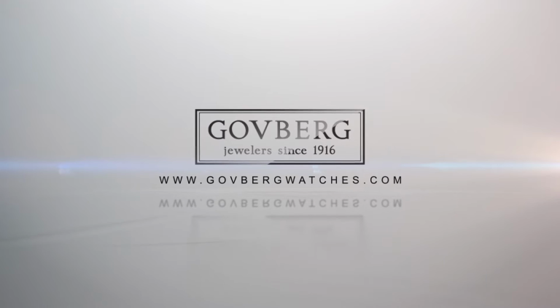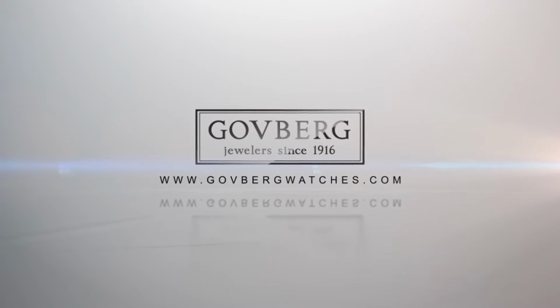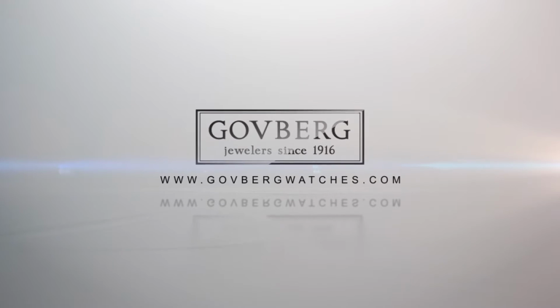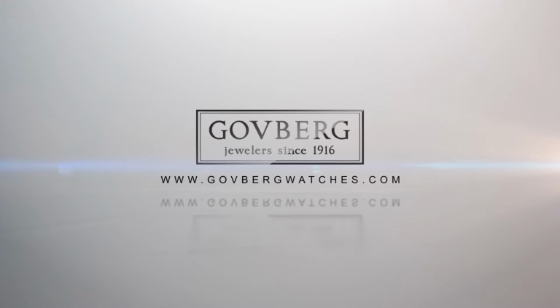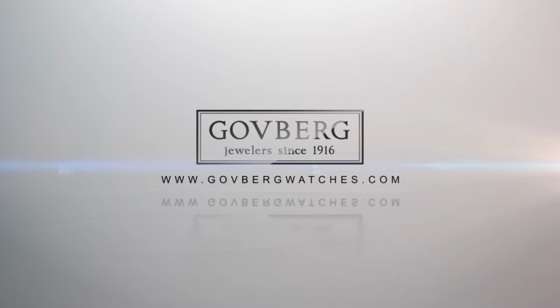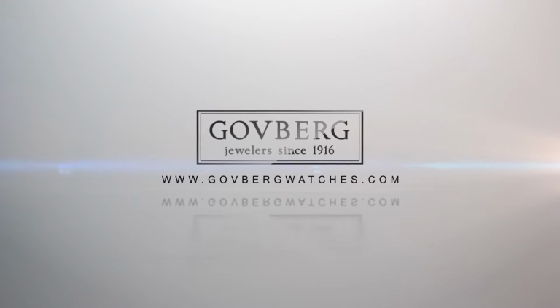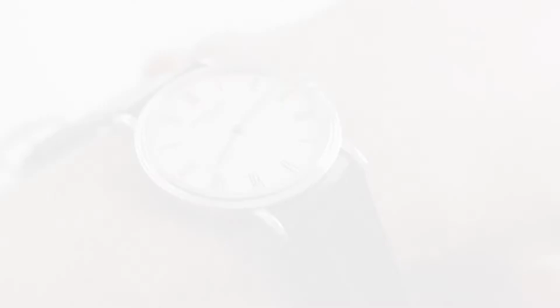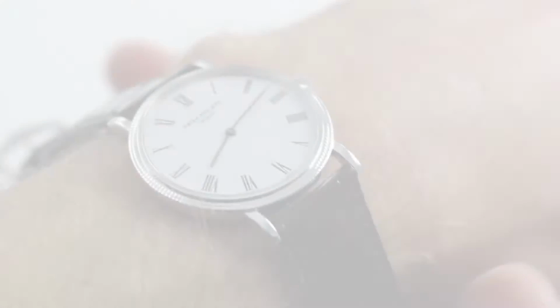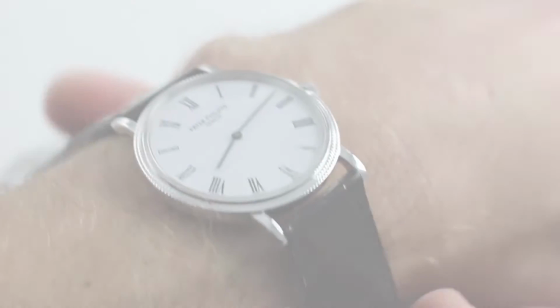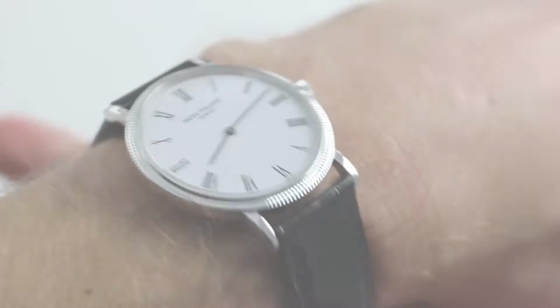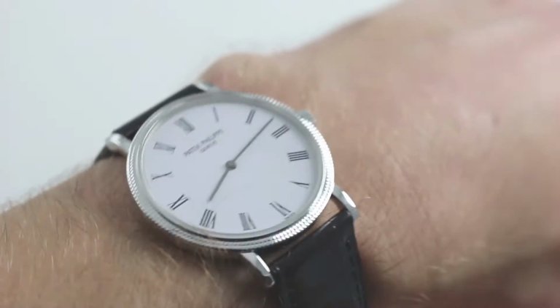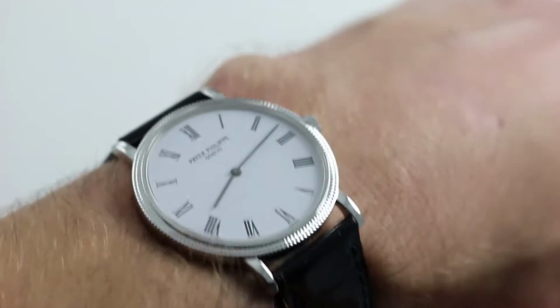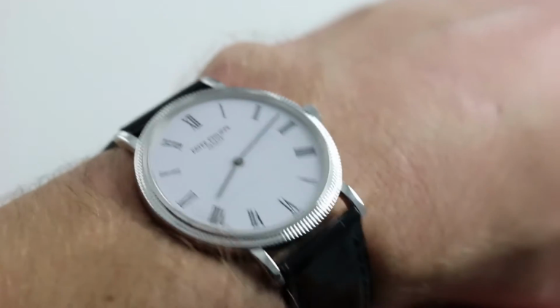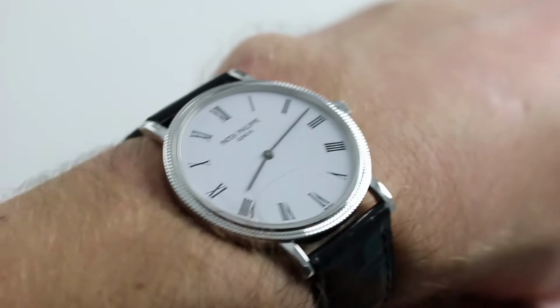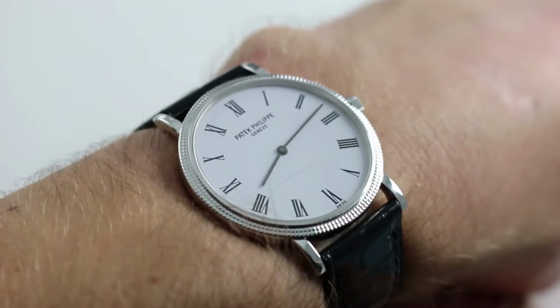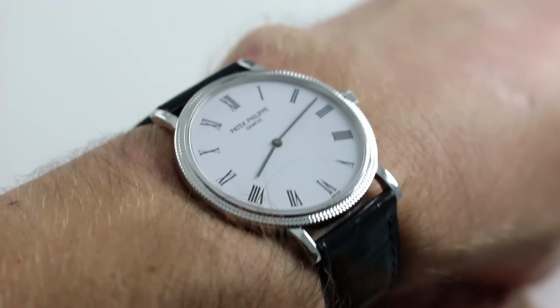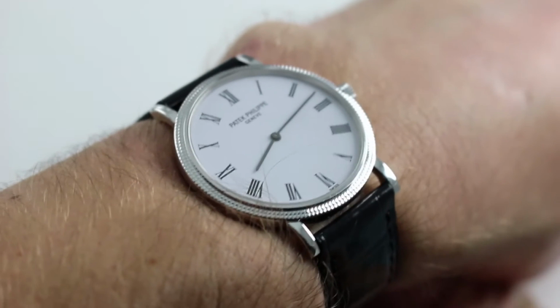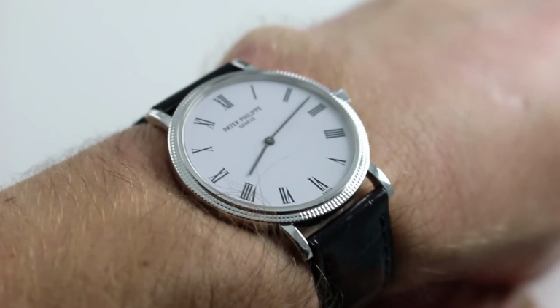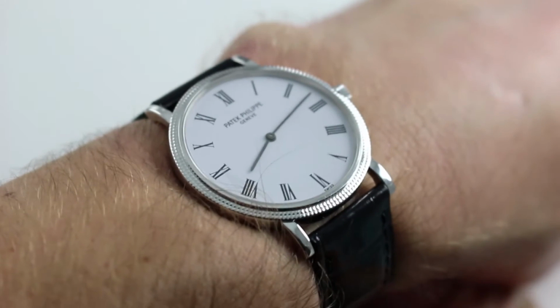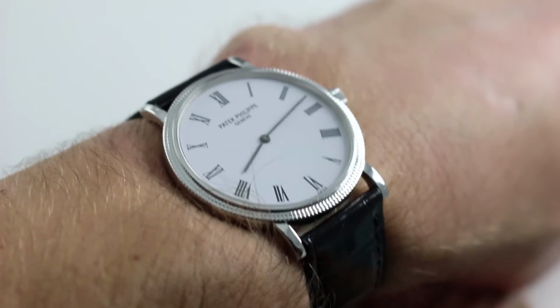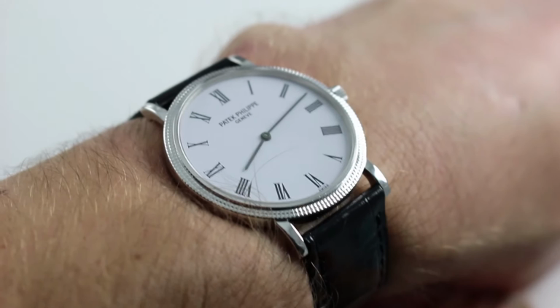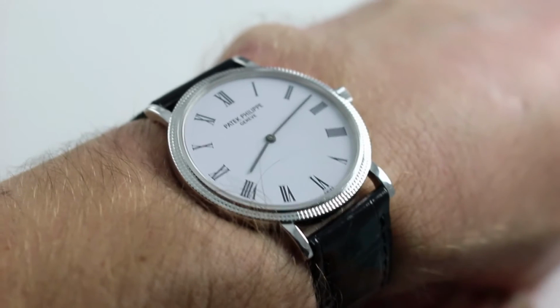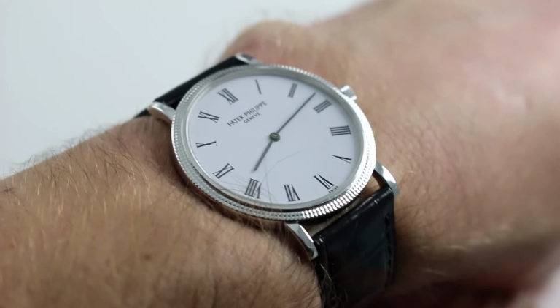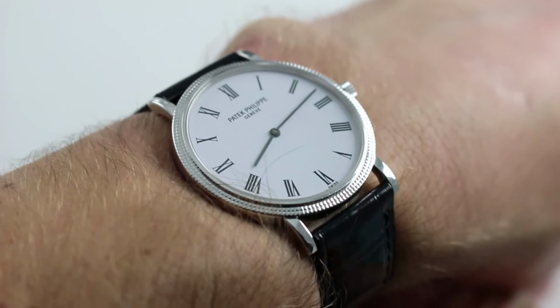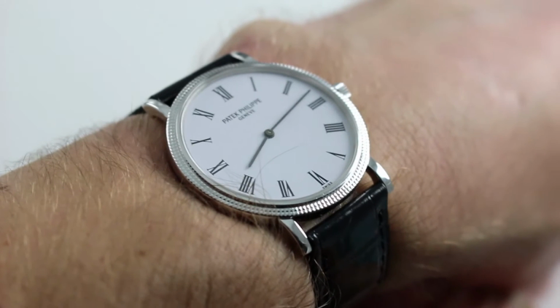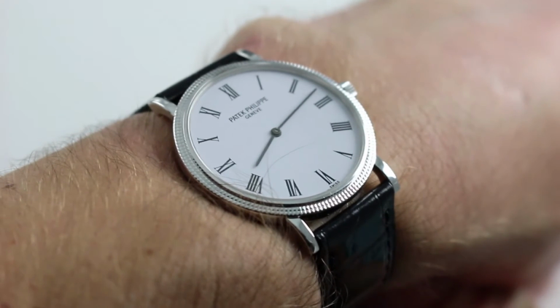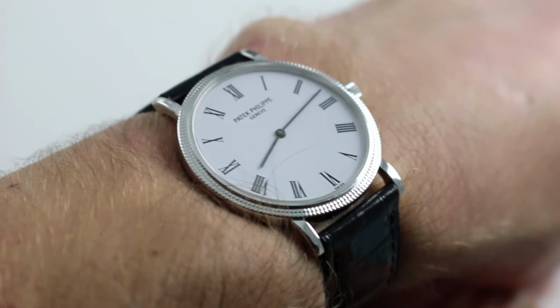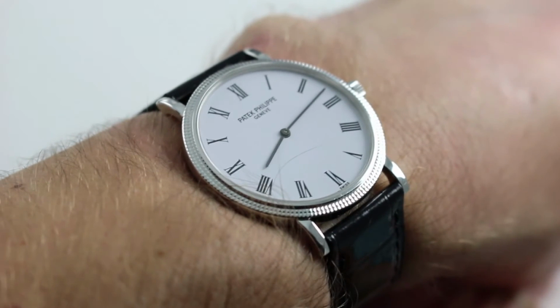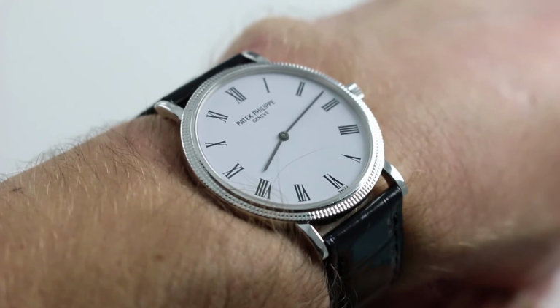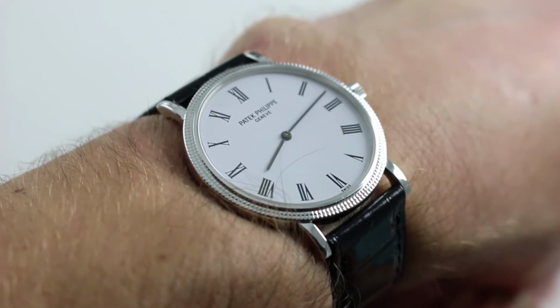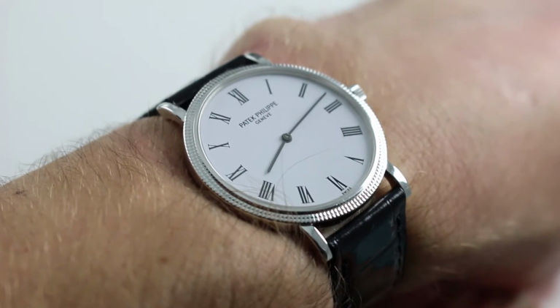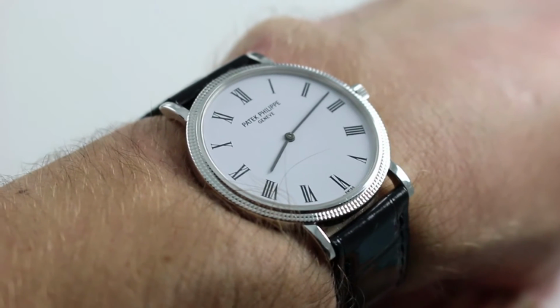Hi, I'm Tim. Welcome to our channel and thanks for logging on. Today we're discussing the Patek Philippe Calatrava 5120G.